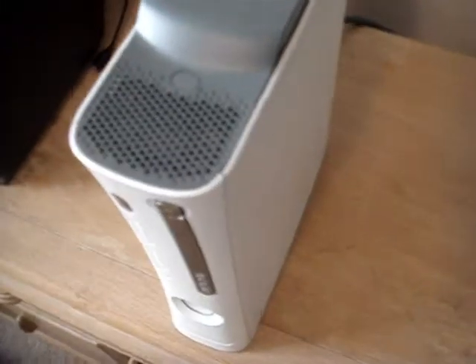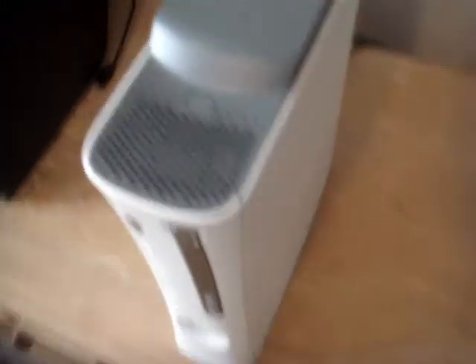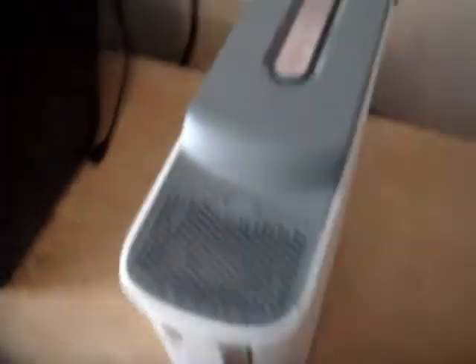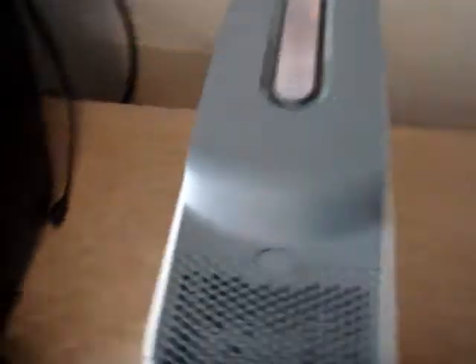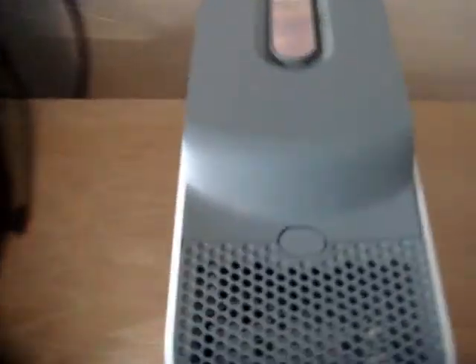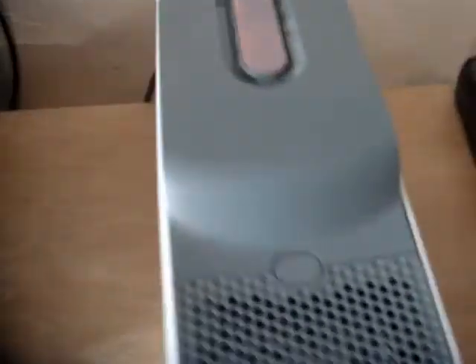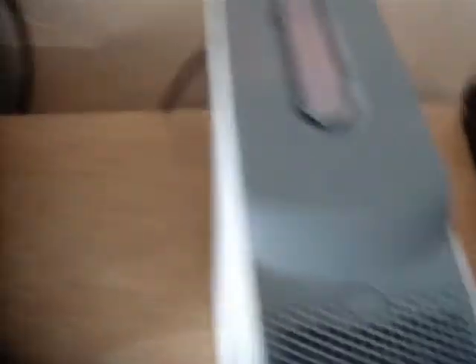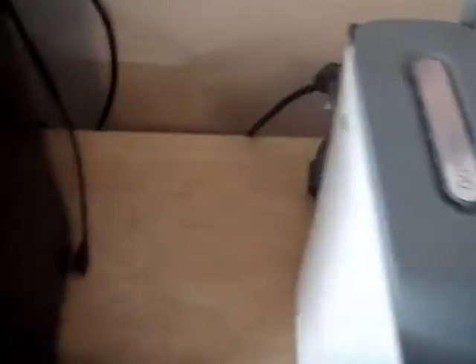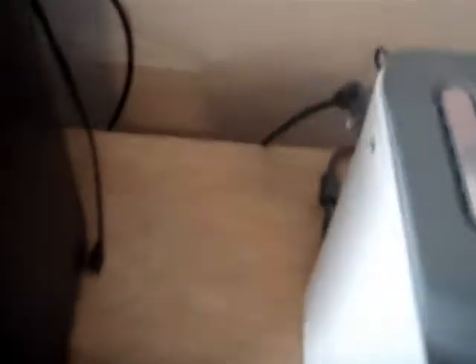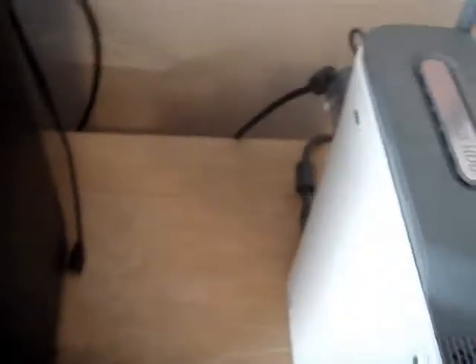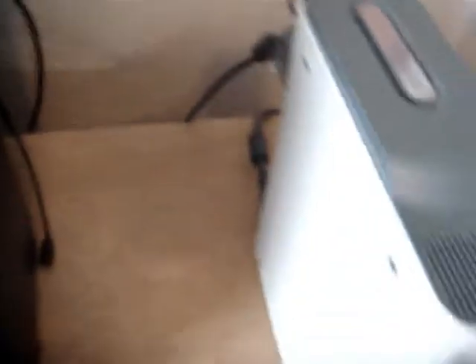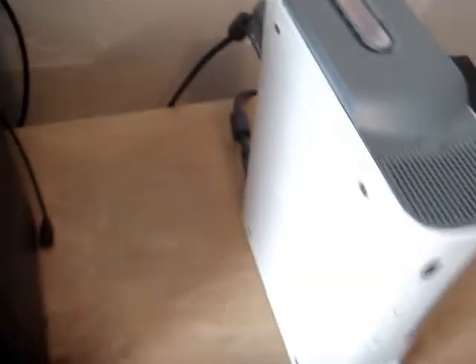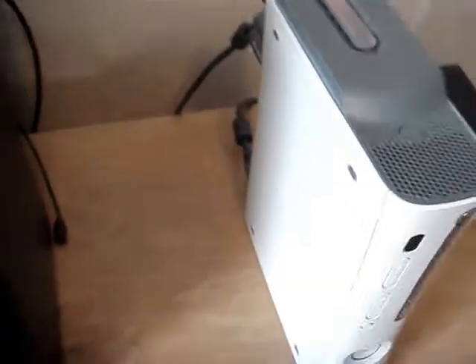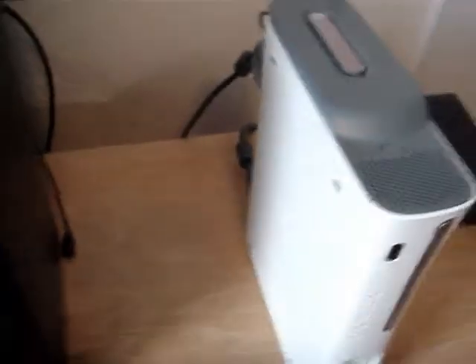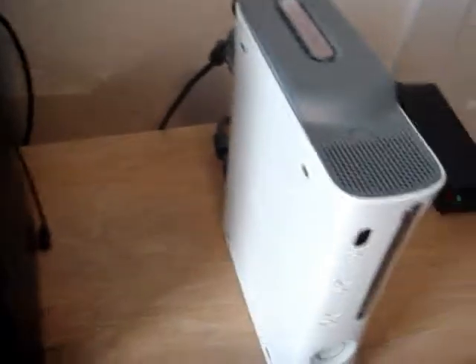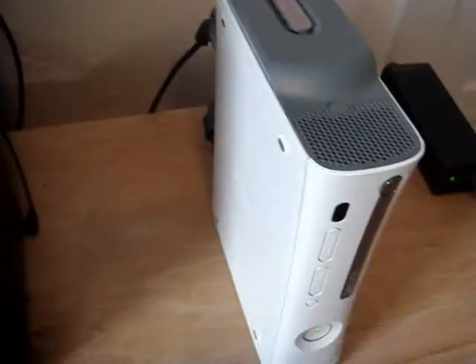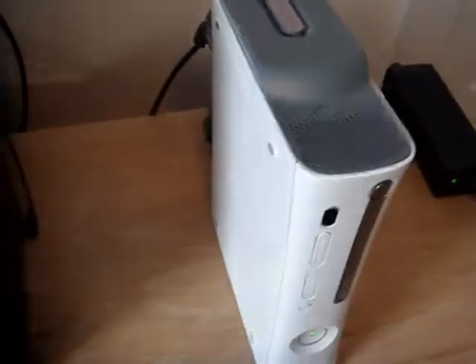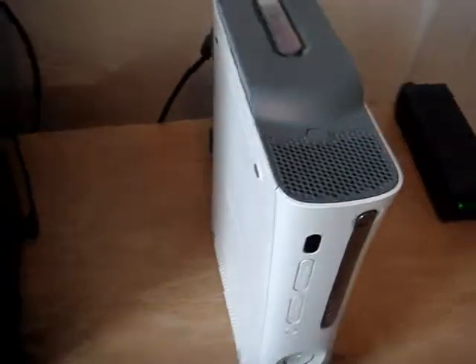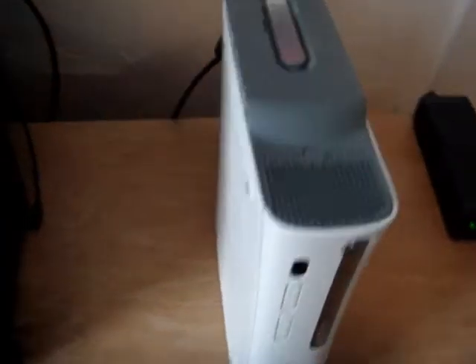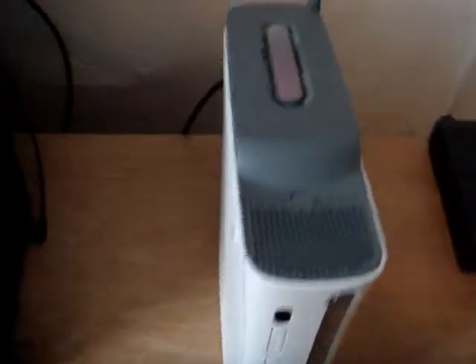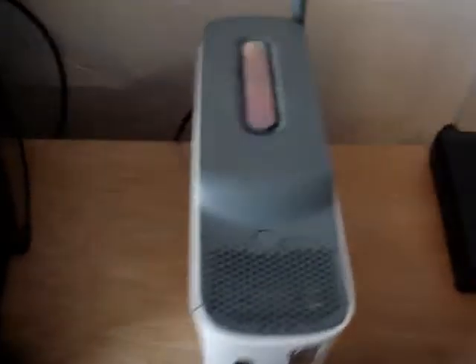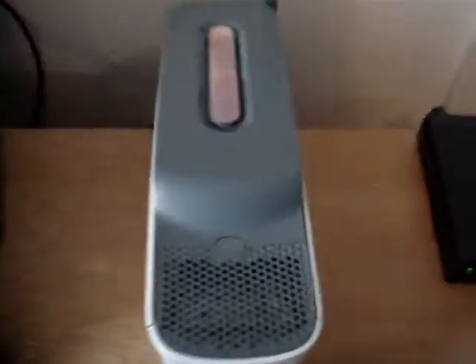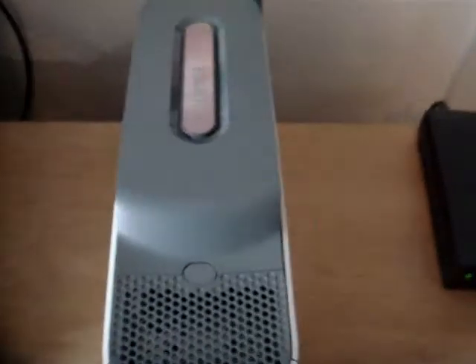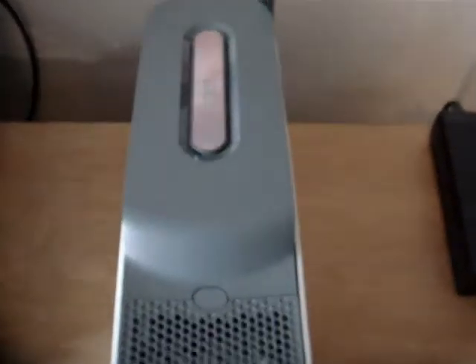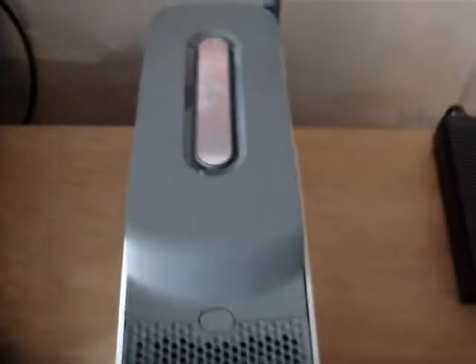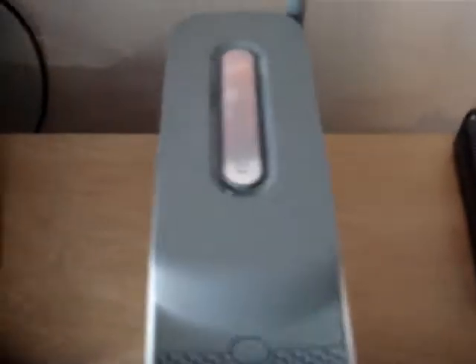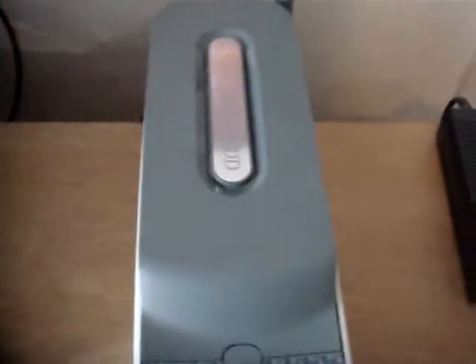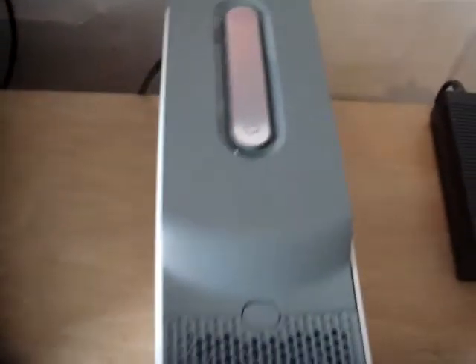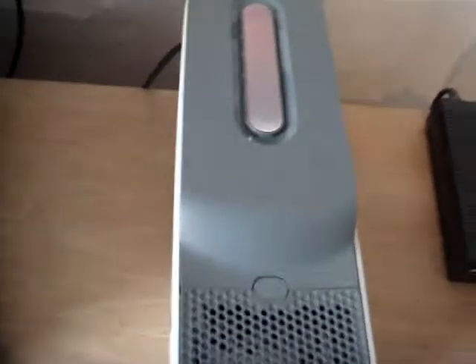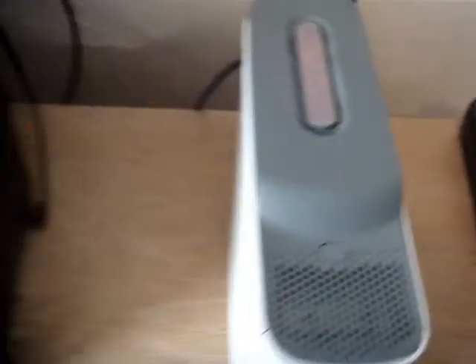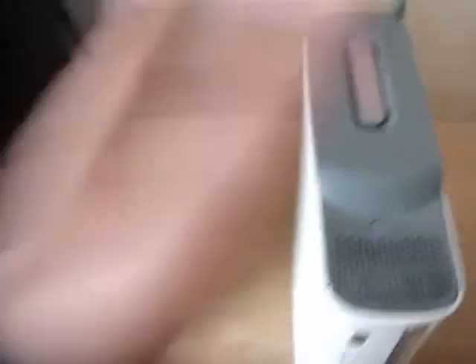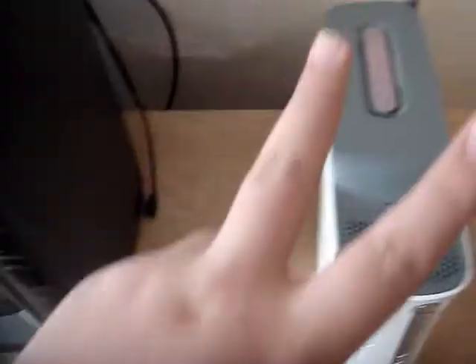Alright, so that was just a quick unboxing. I'll see you guys later. Peace.